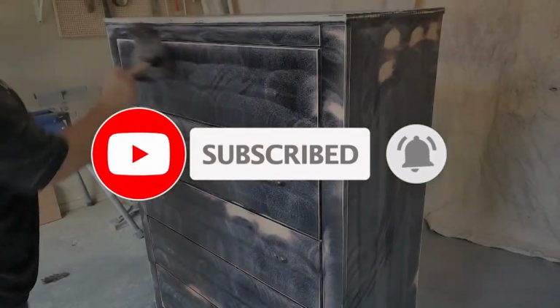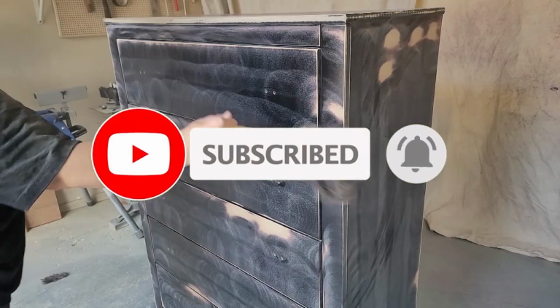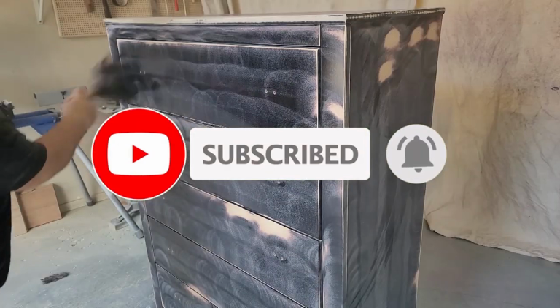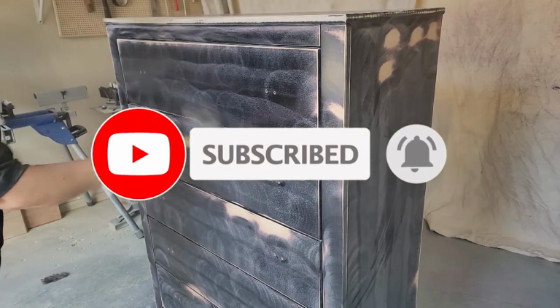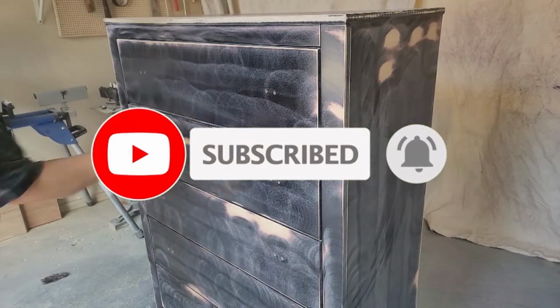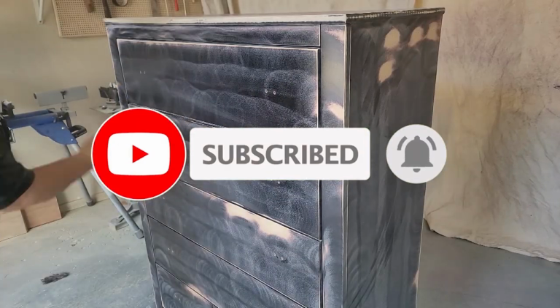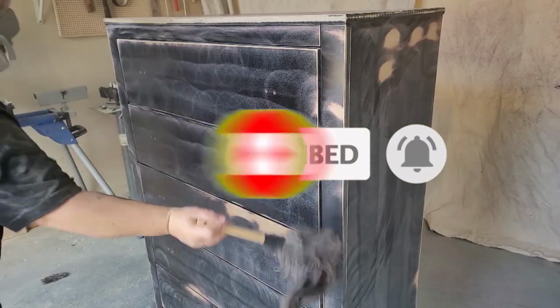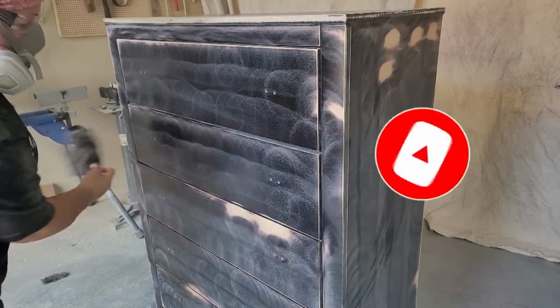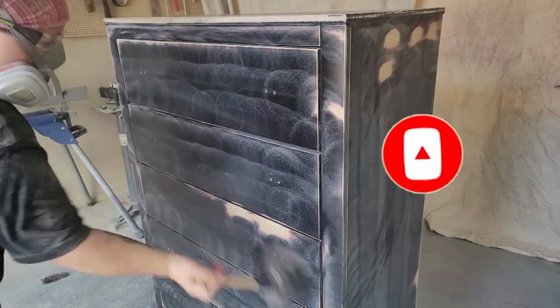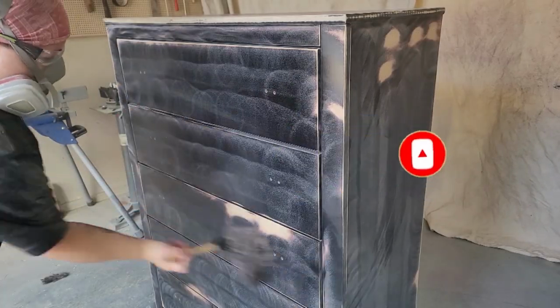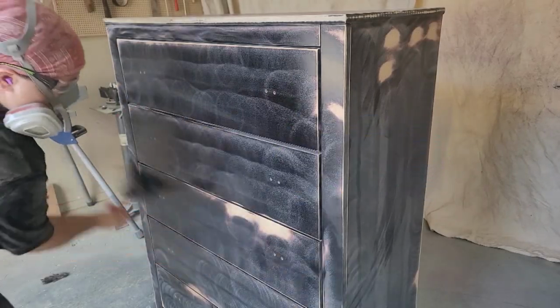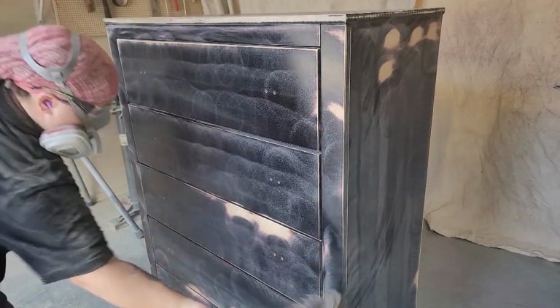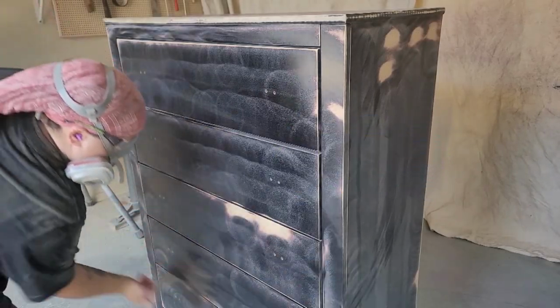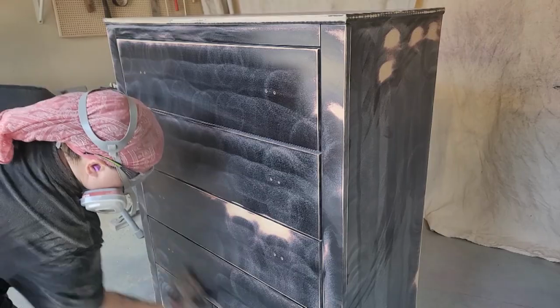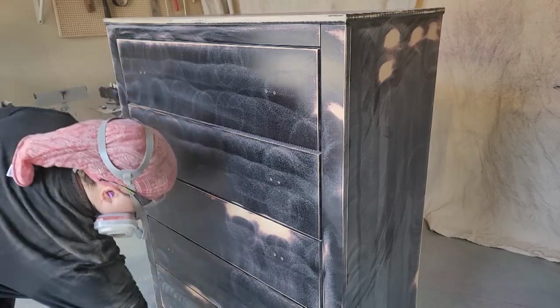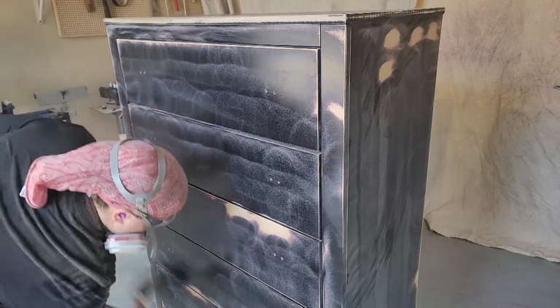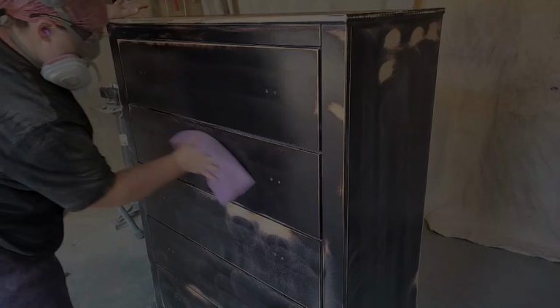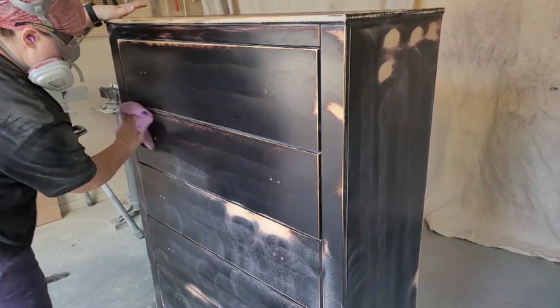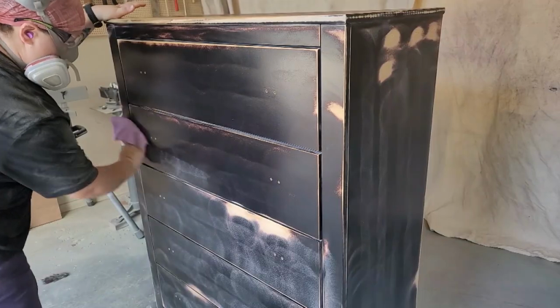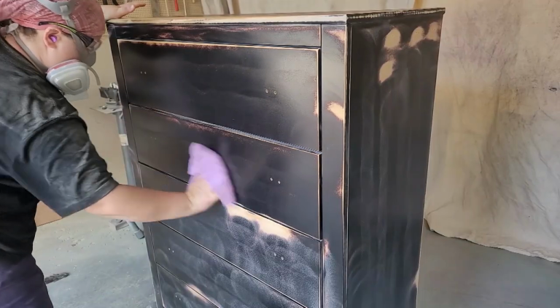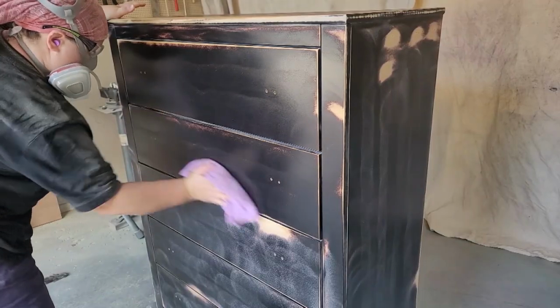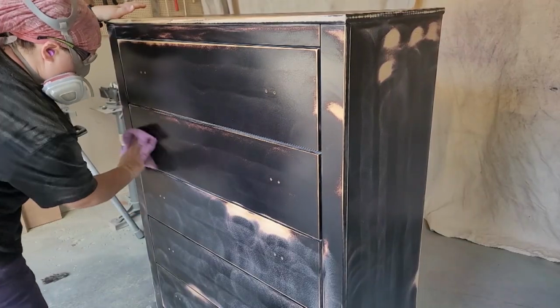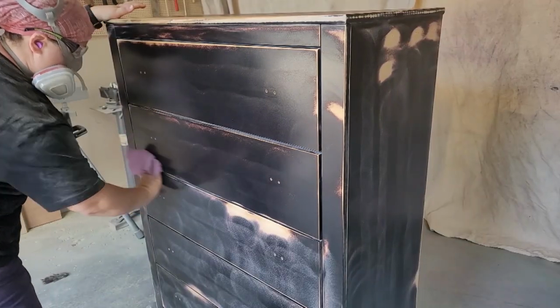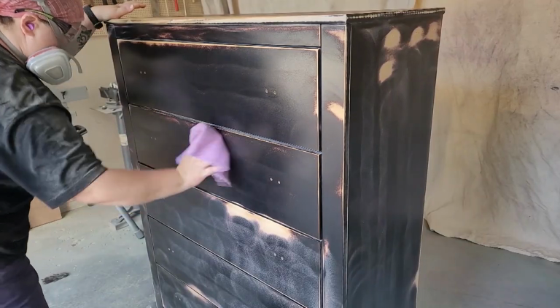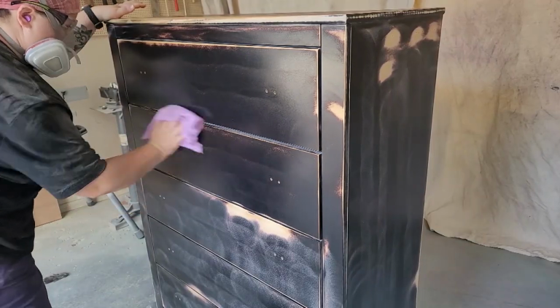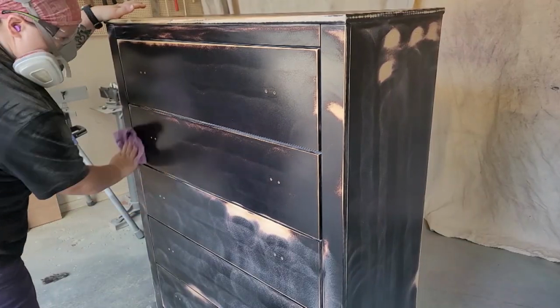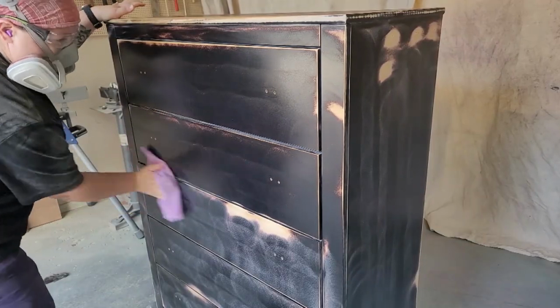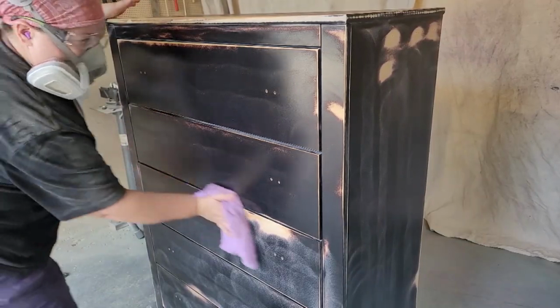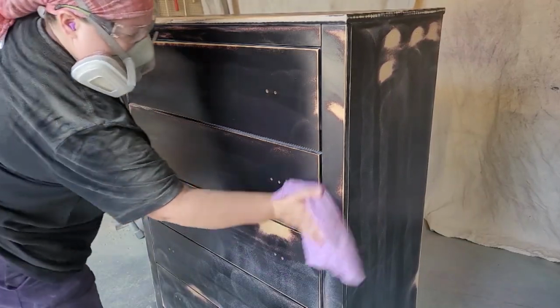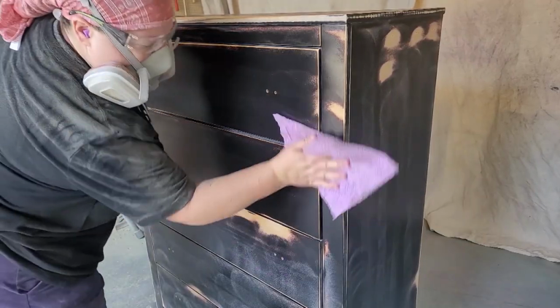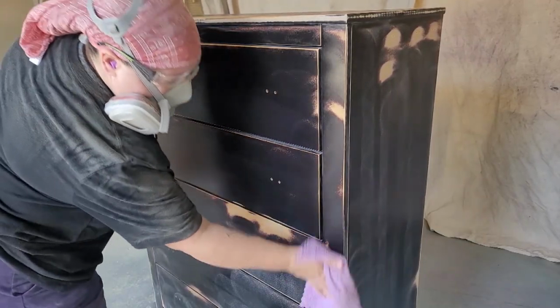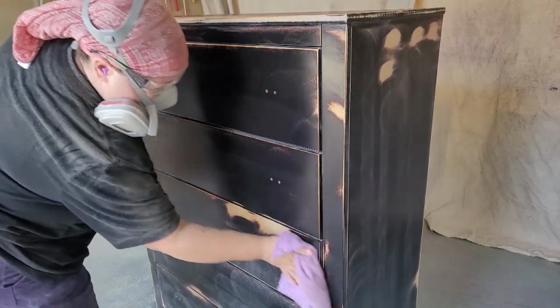After sanding, I knock the big dust off with a feather duster and then come back with a damp lint-free cloth and wipe away the remaining dust.